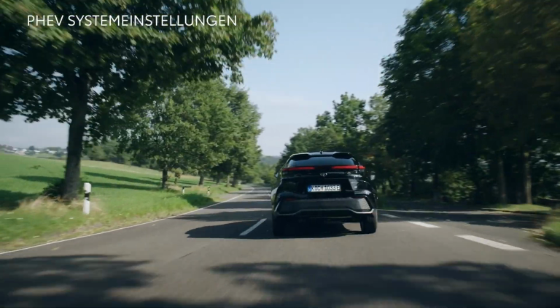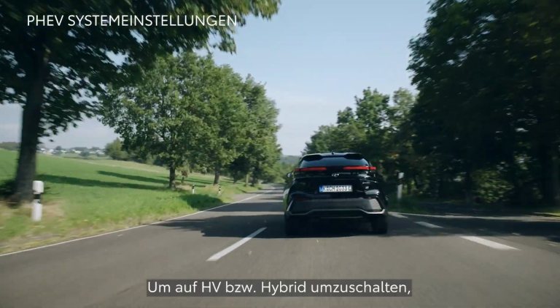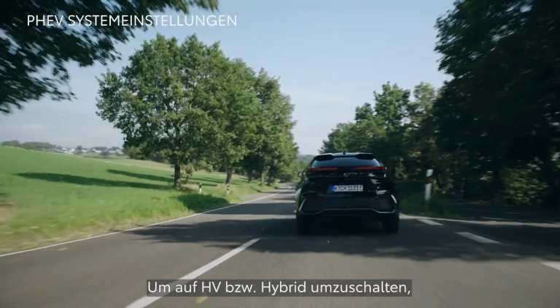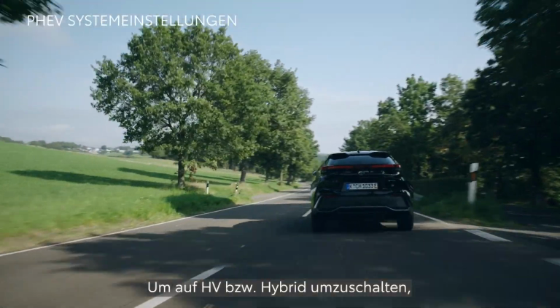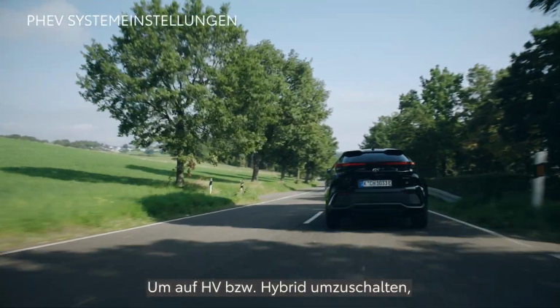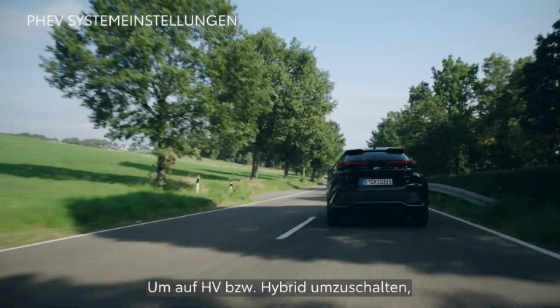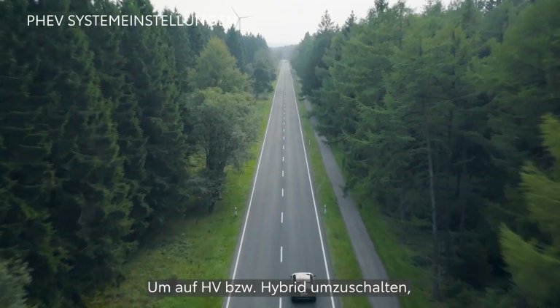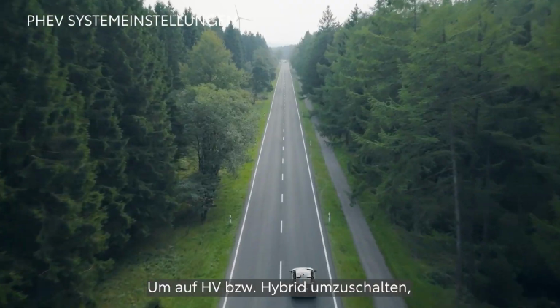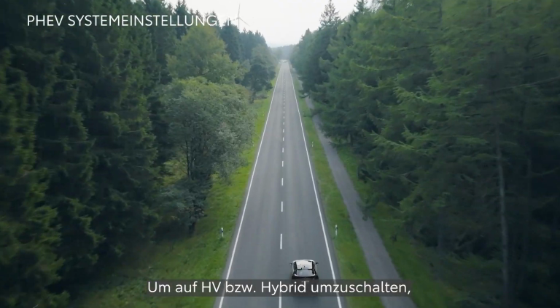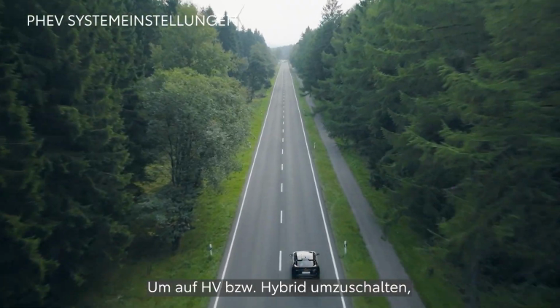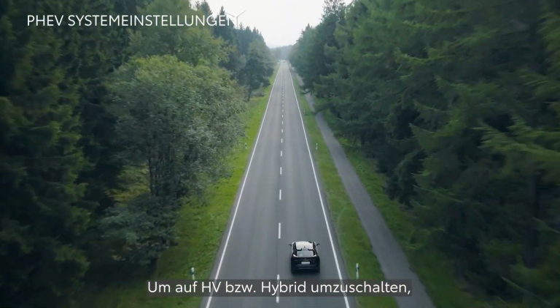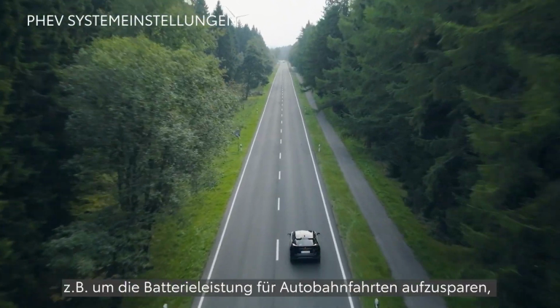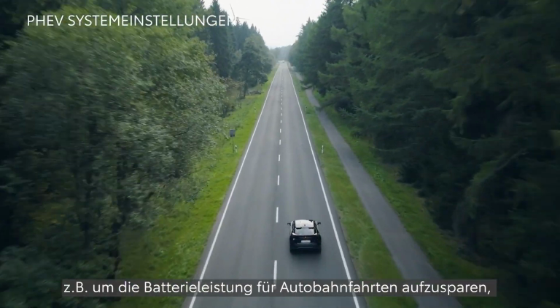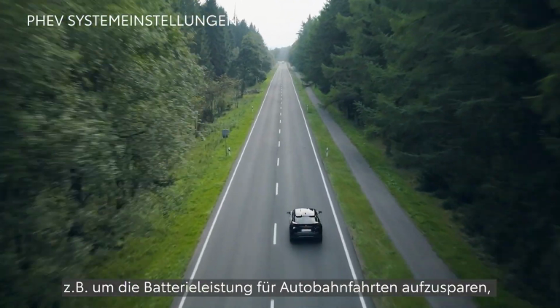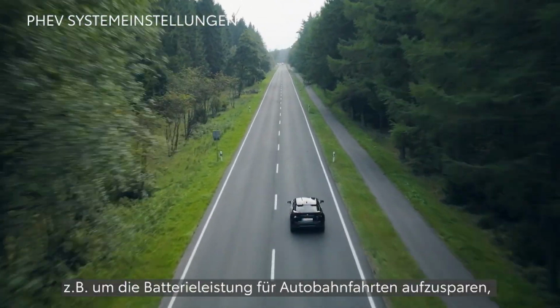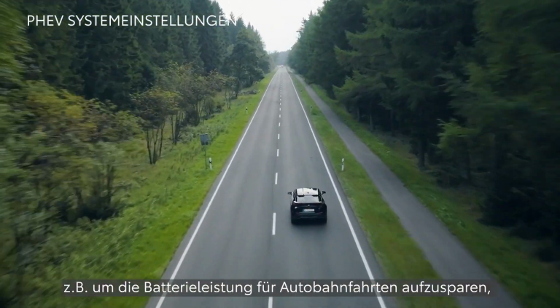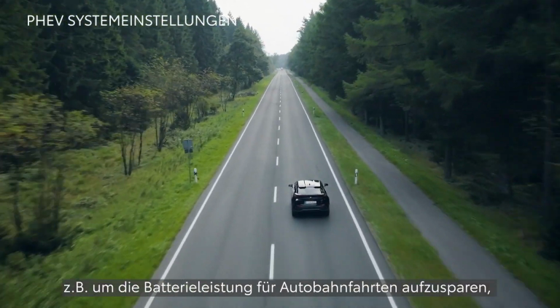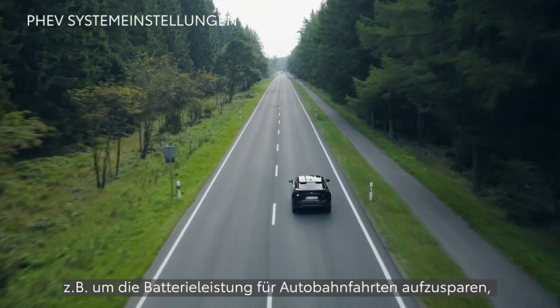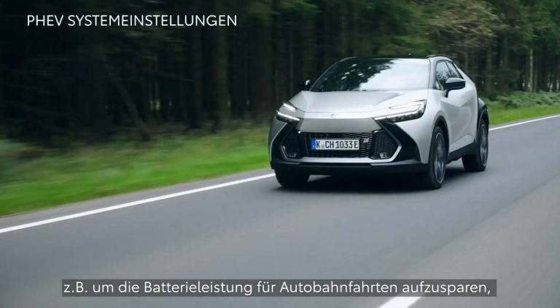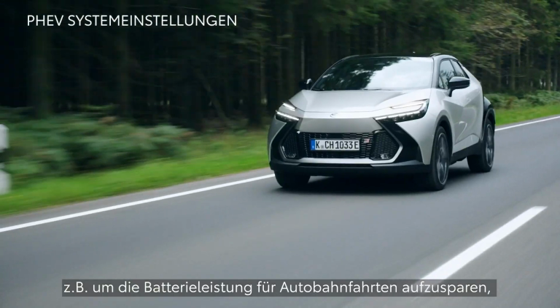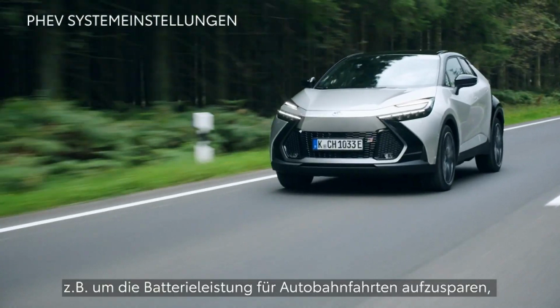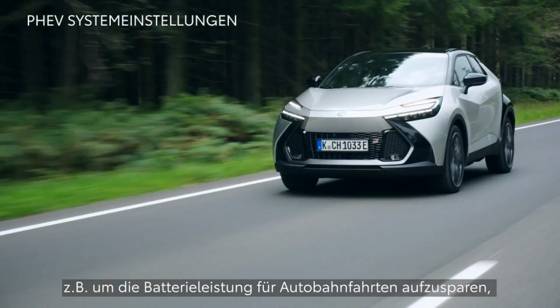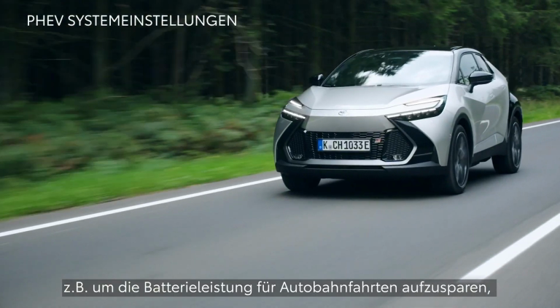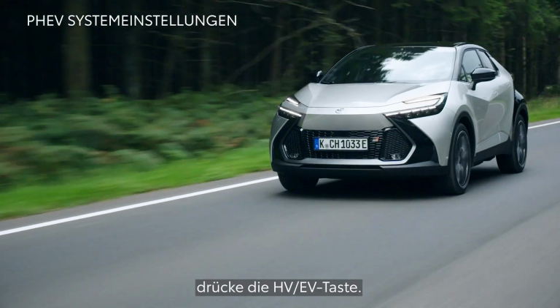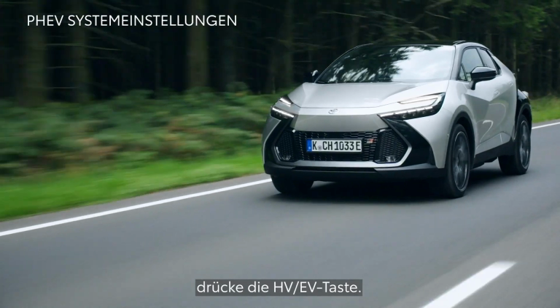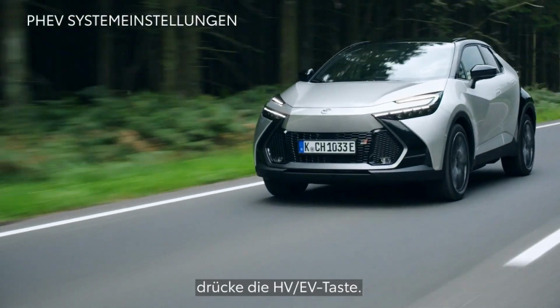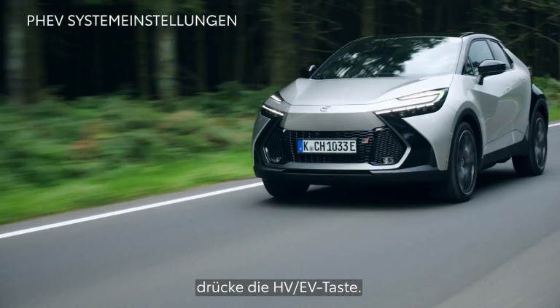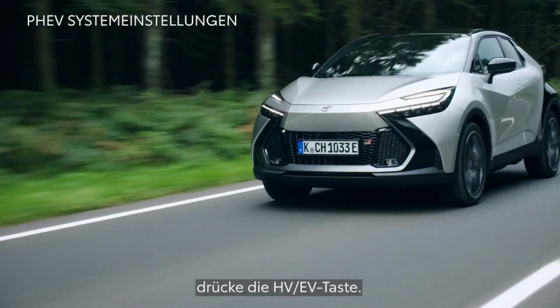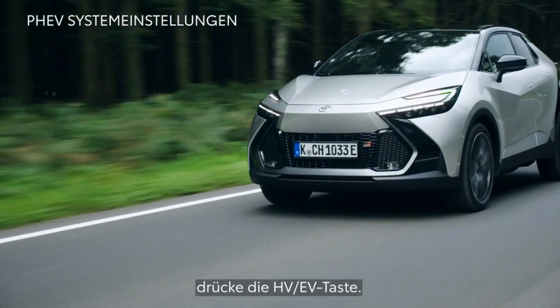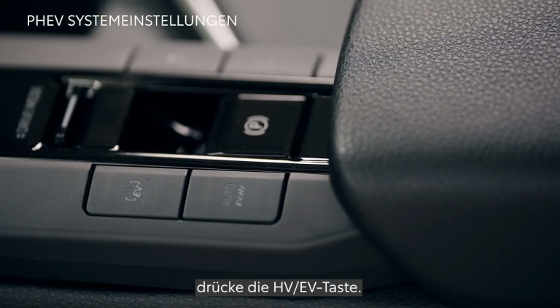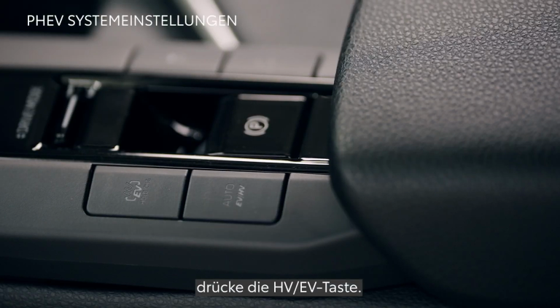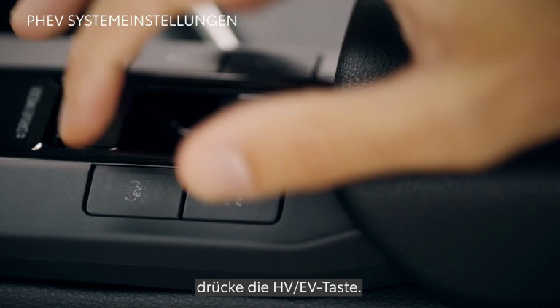To switch to HV or hybrid mode — for instance to preserve battery power on the motorway — press the HV EV button.